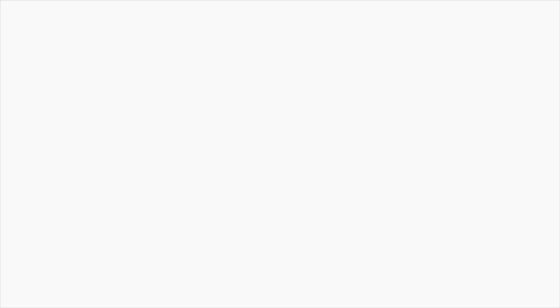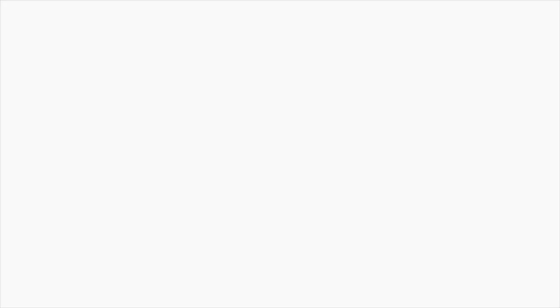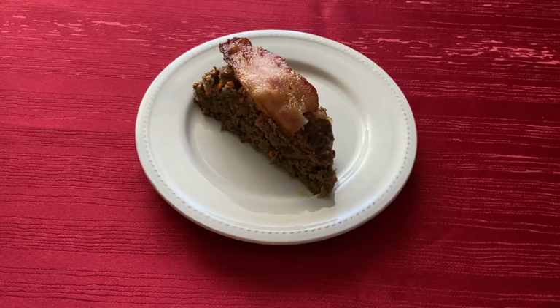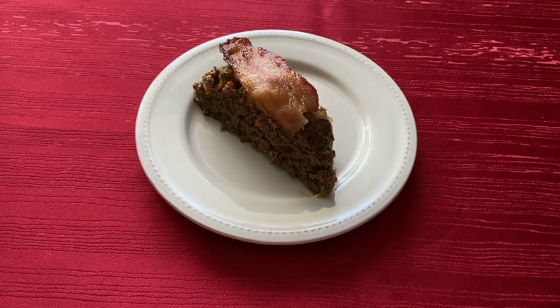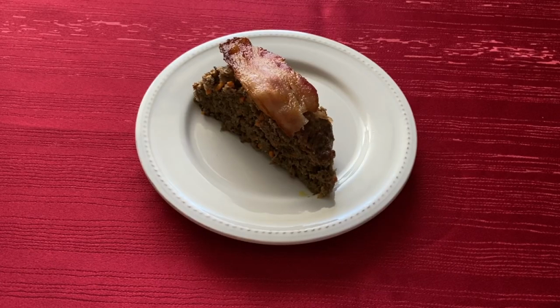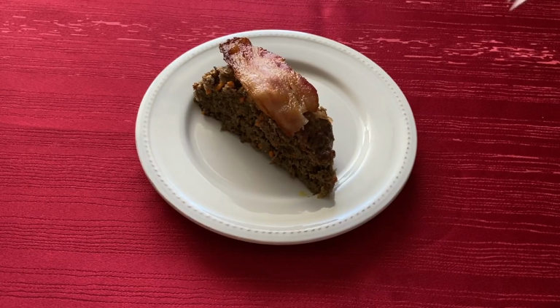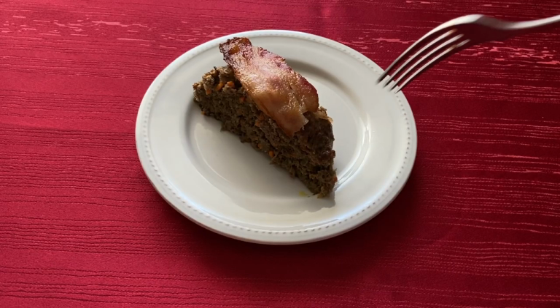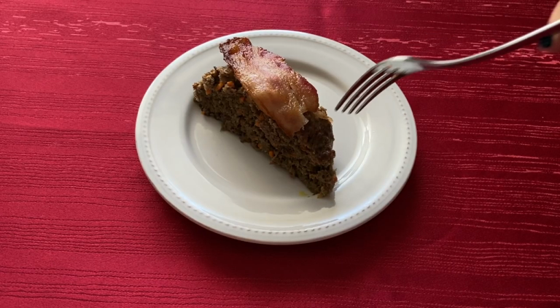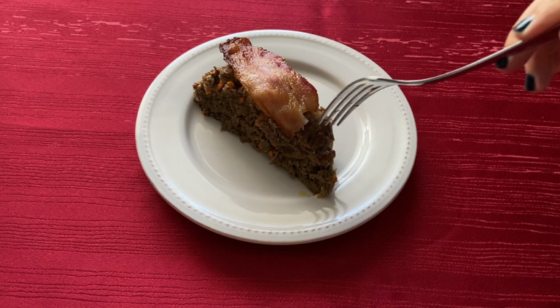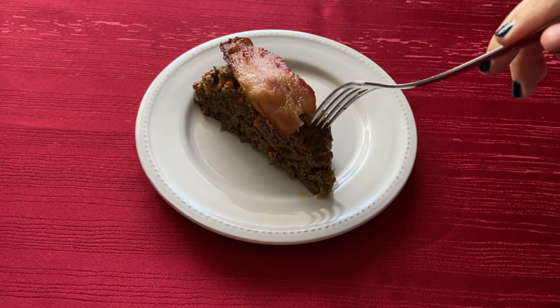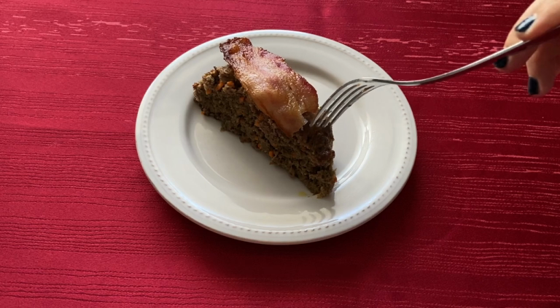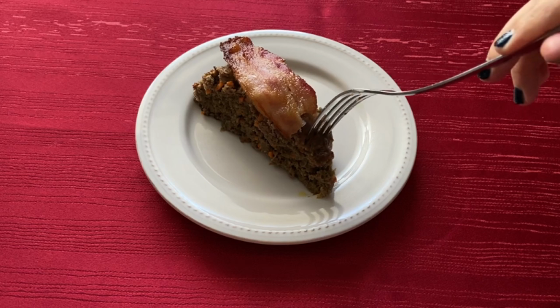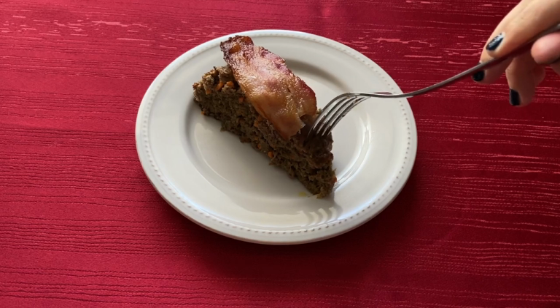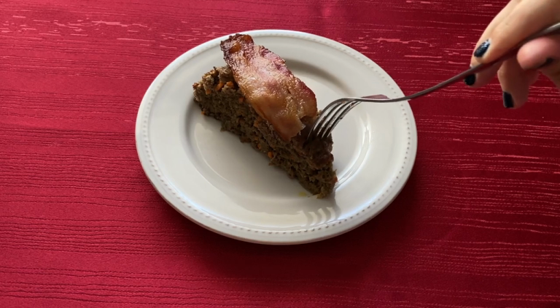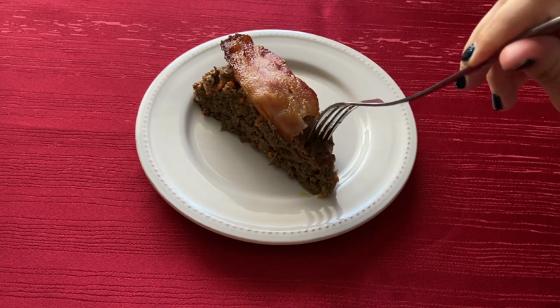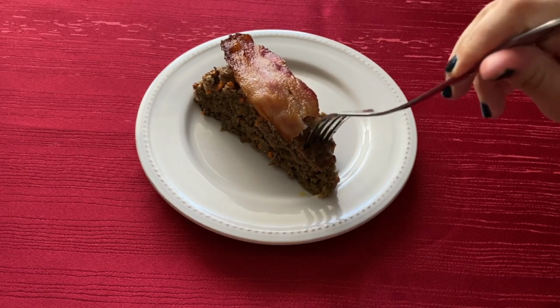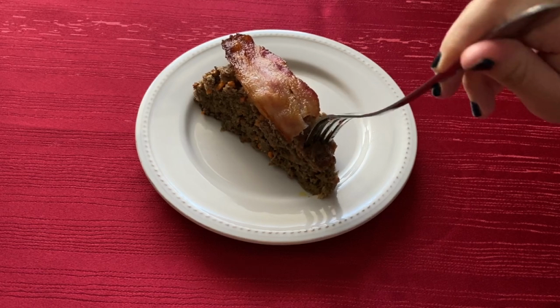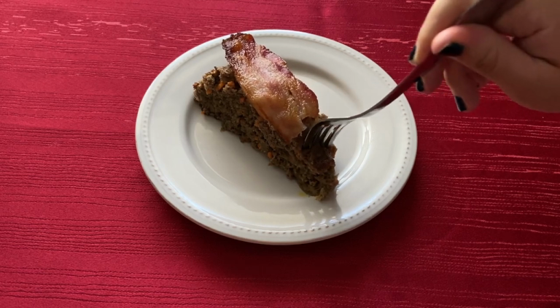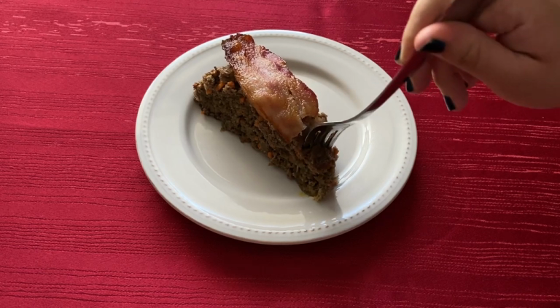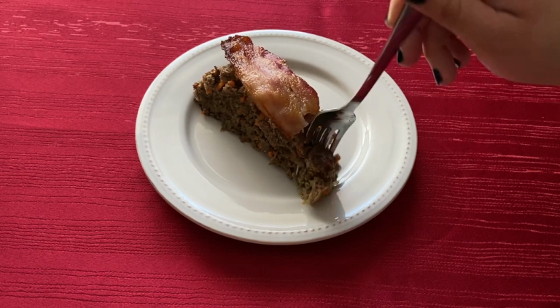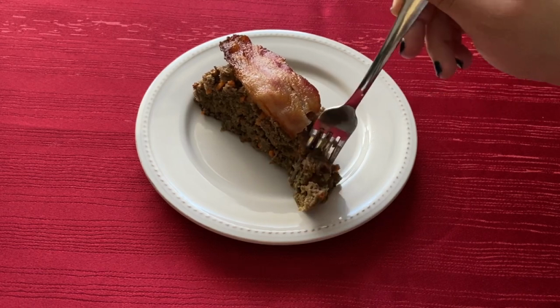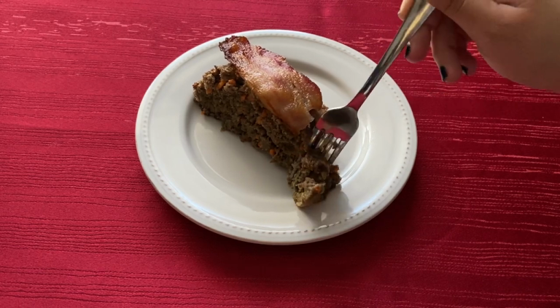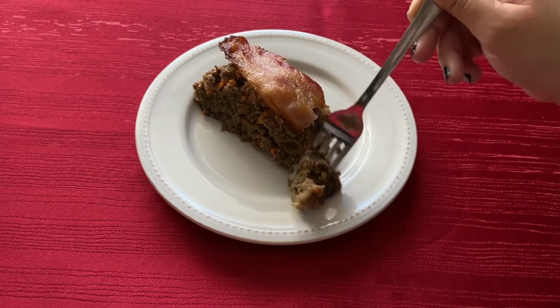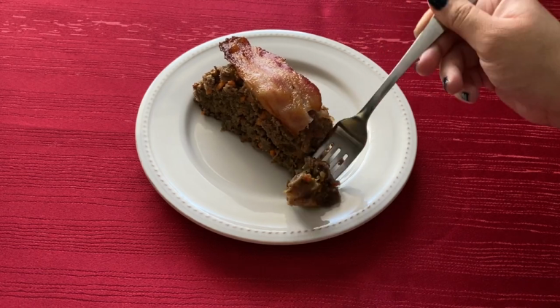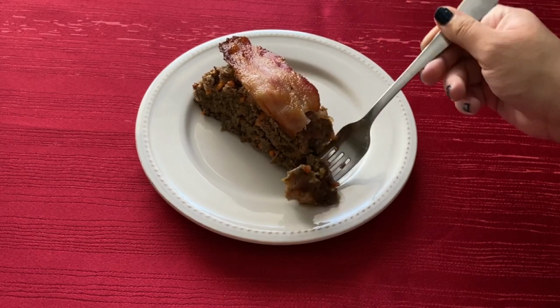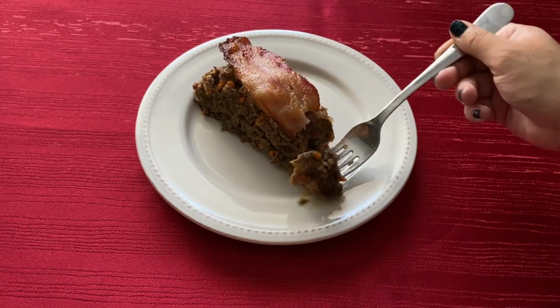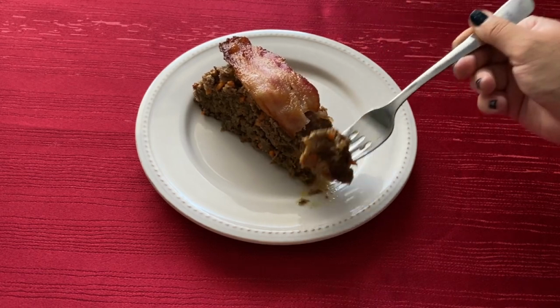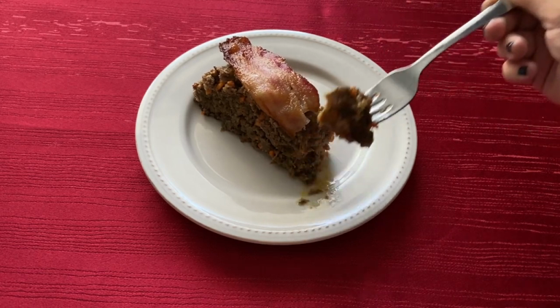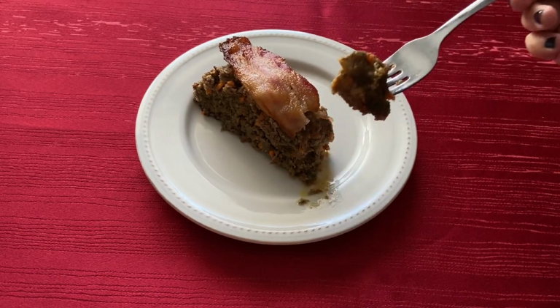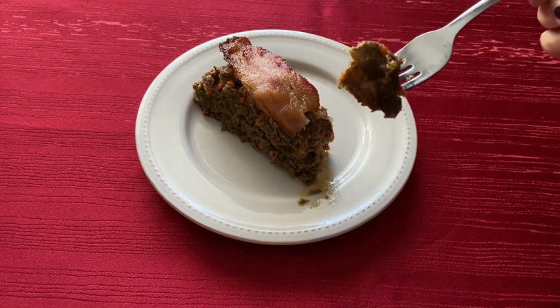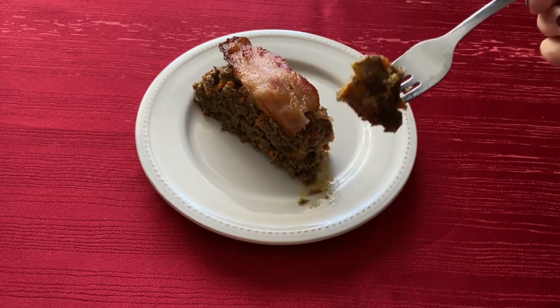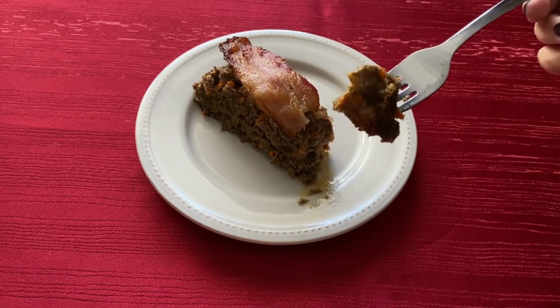Hi everyone, welcome to my channel. Today we are making Horkerloaf from the Elder Scrolls cookbook.